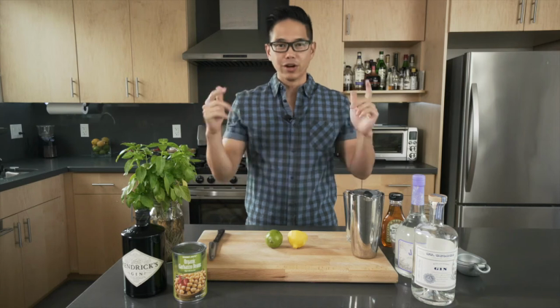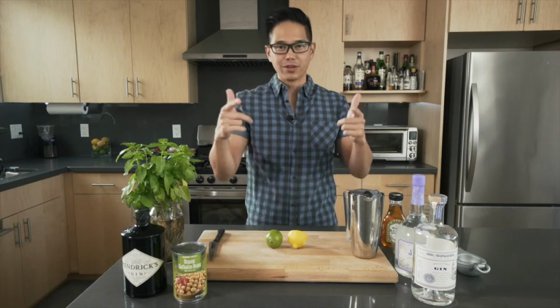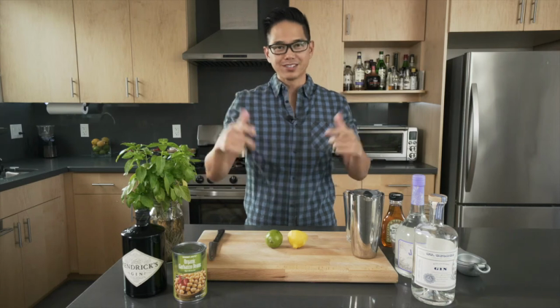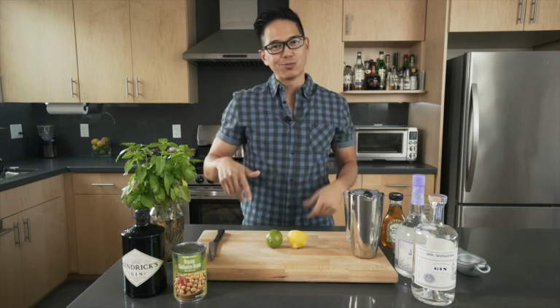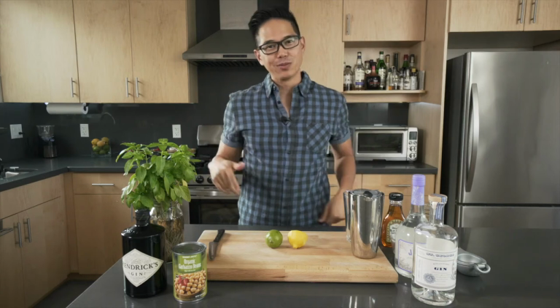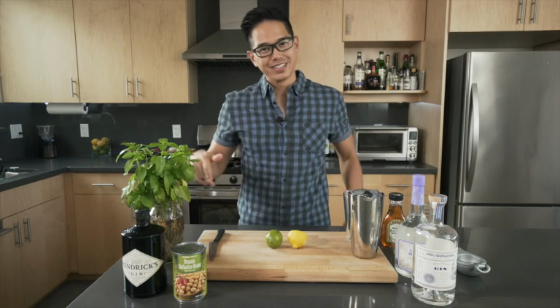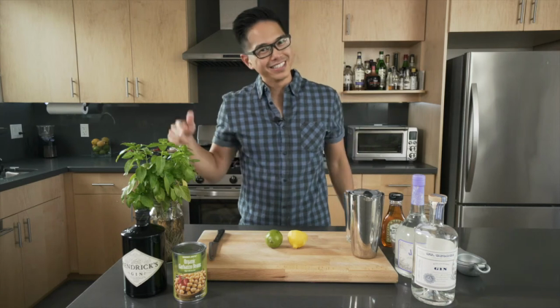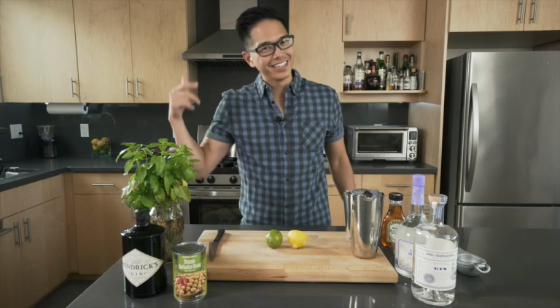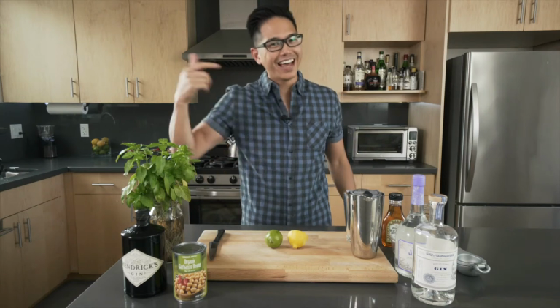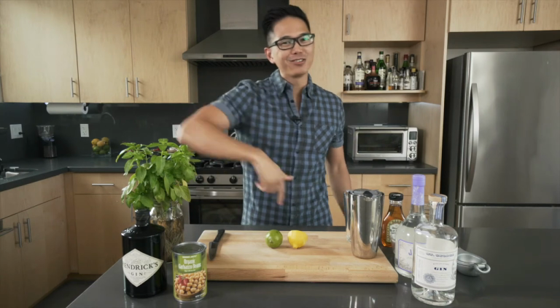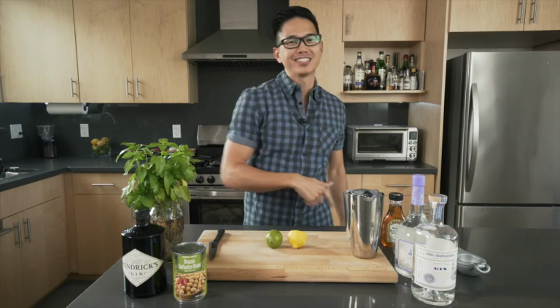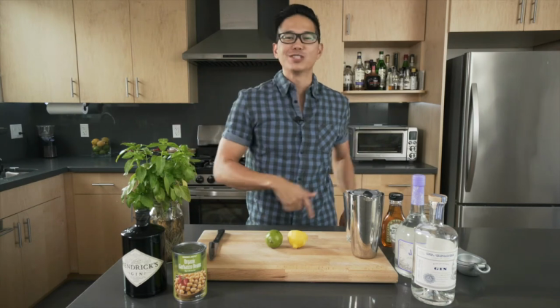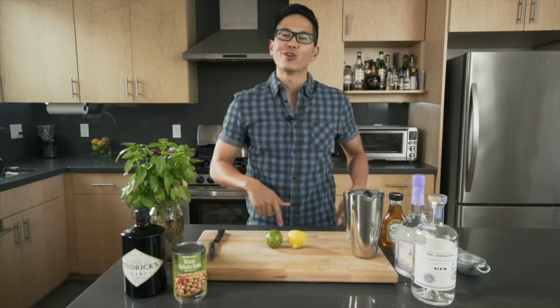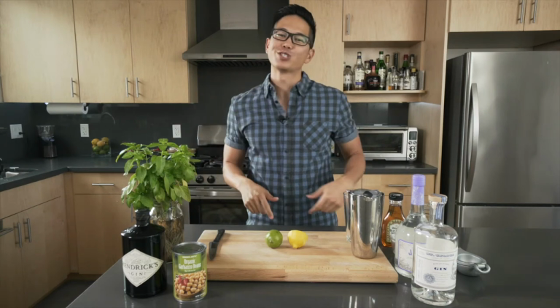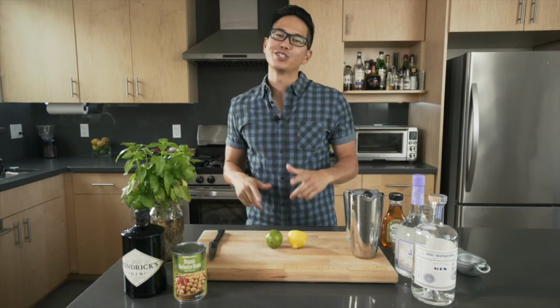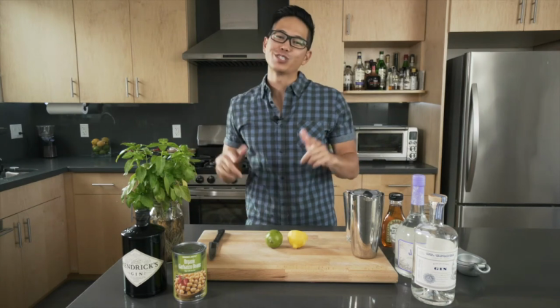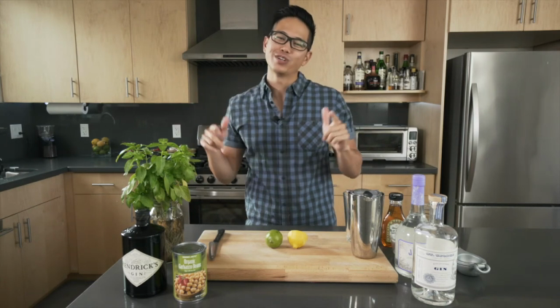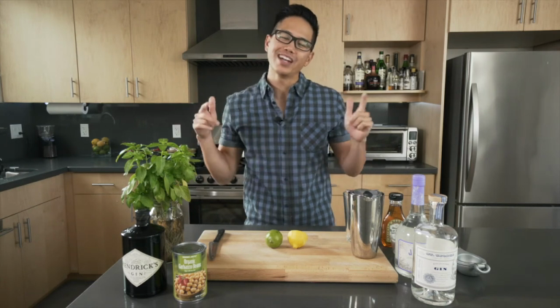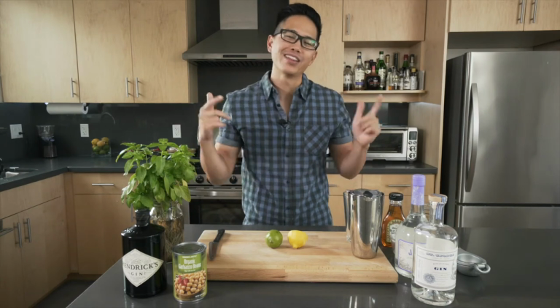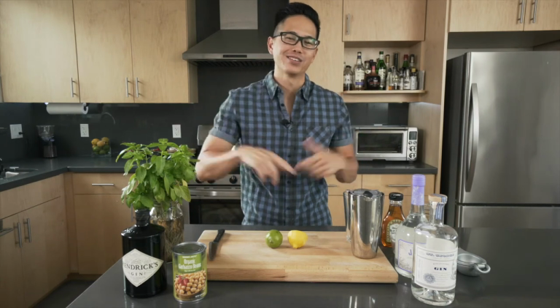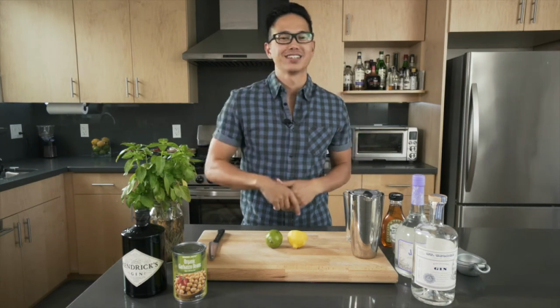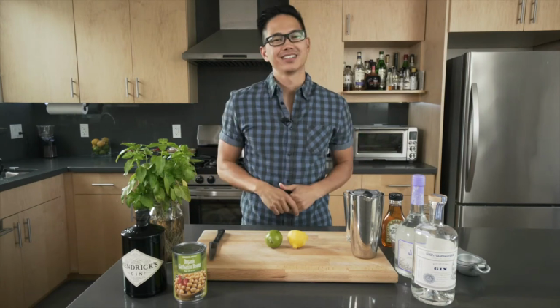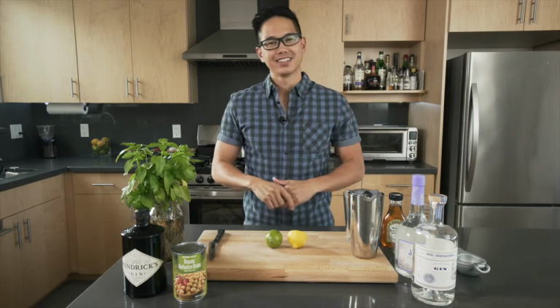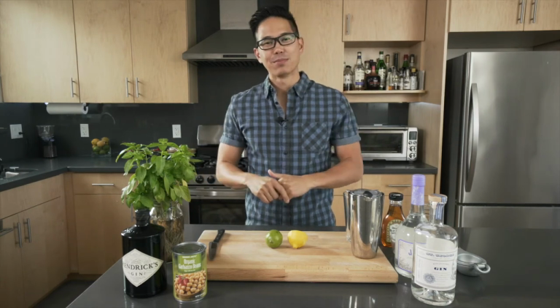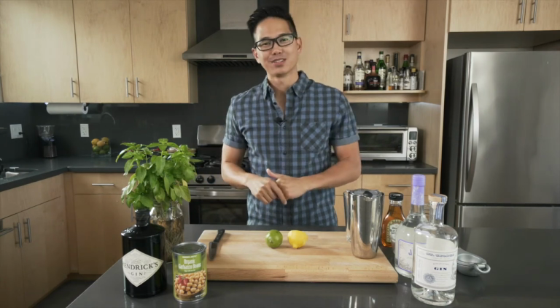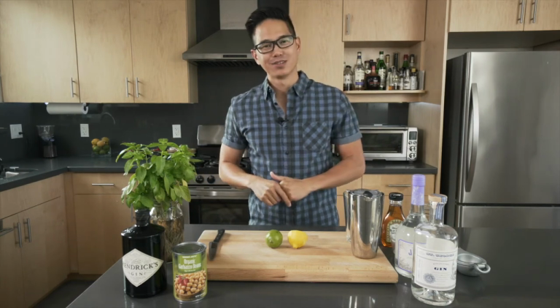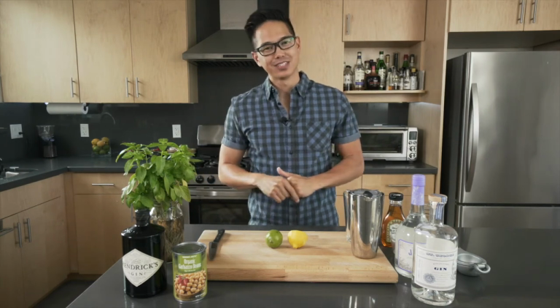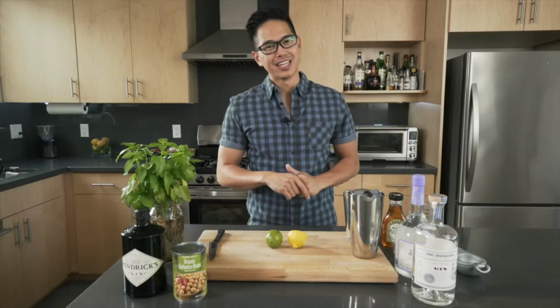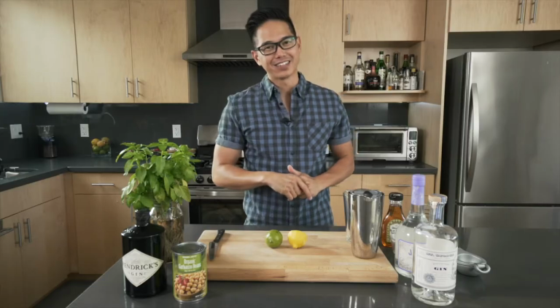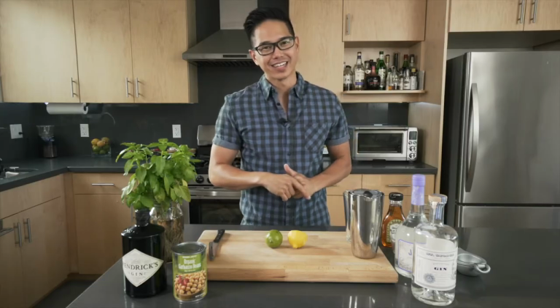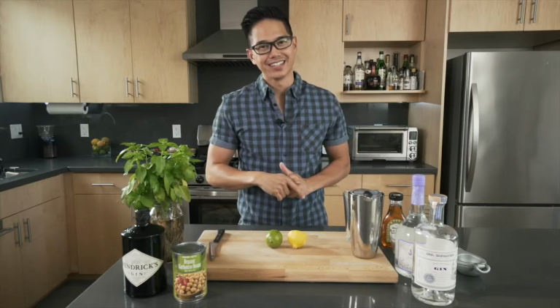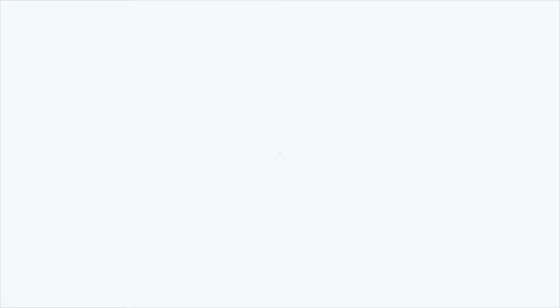What up y'all, it's your boy BCD in the house and you are tuned in to another episode of Good Life Cookin'.